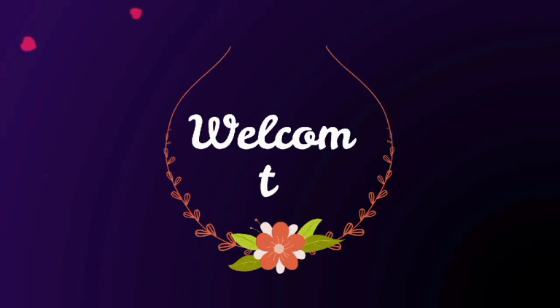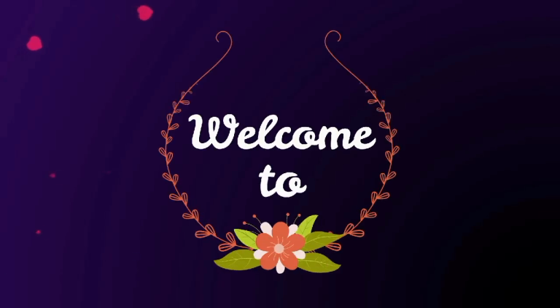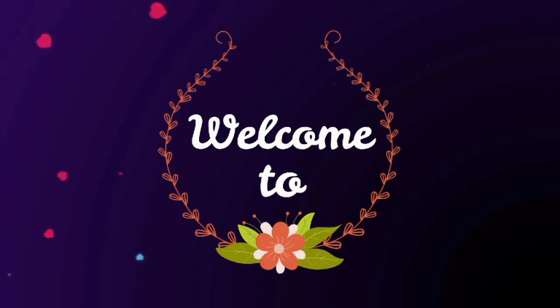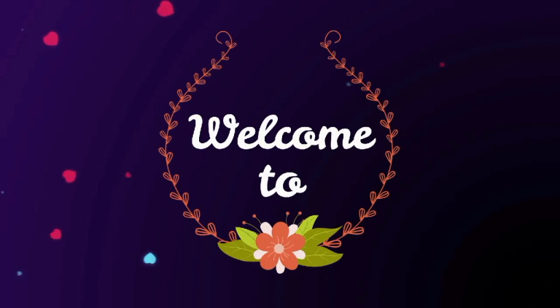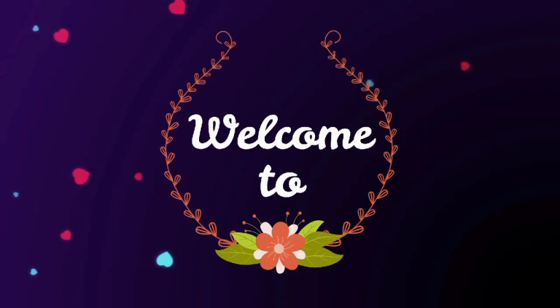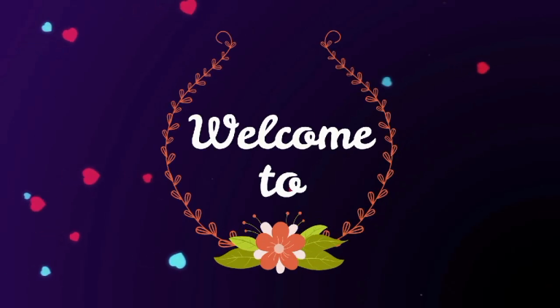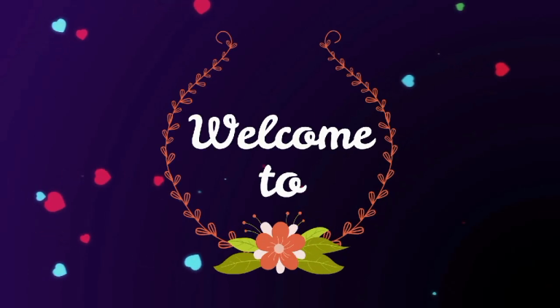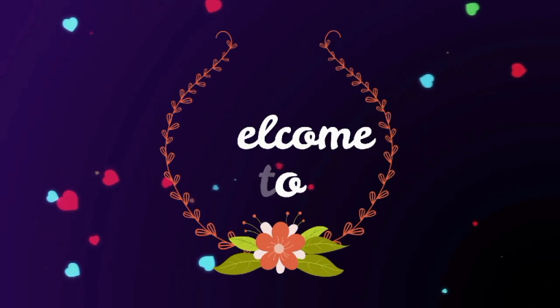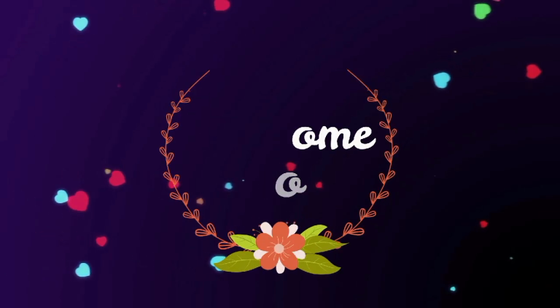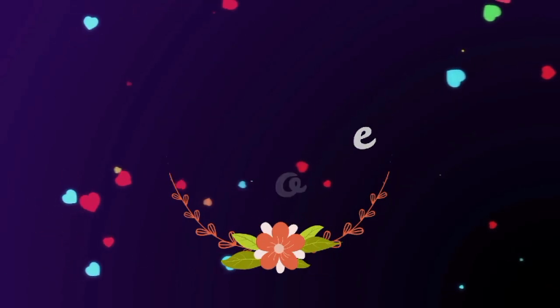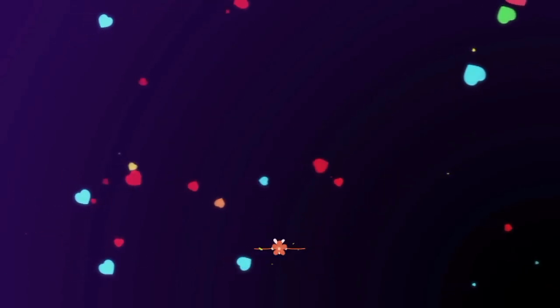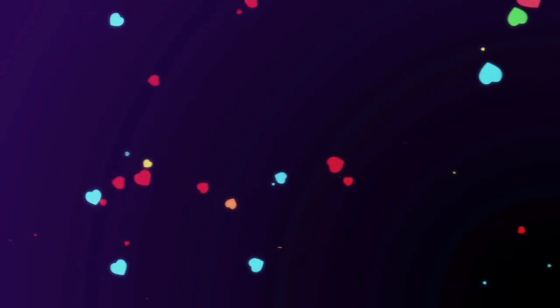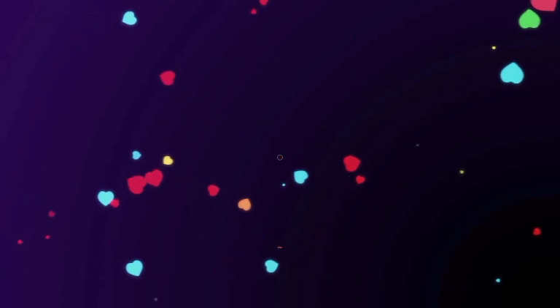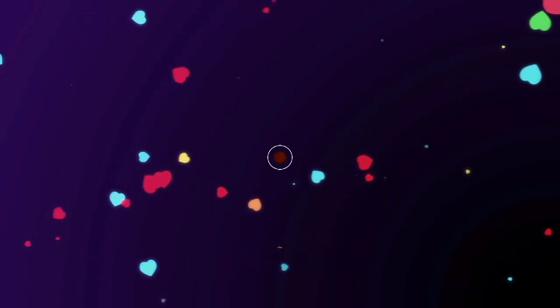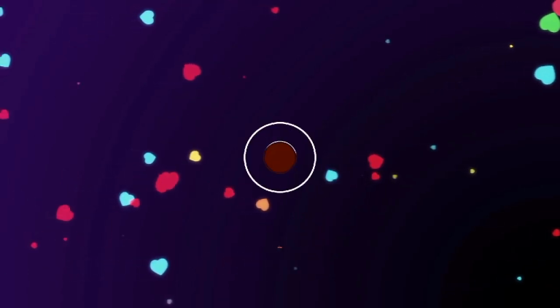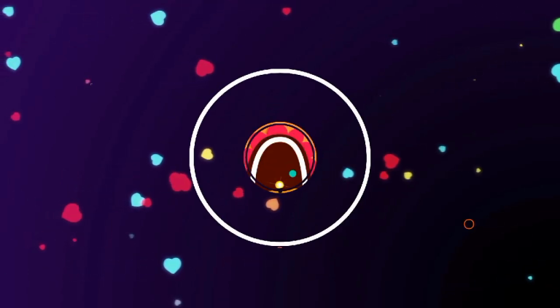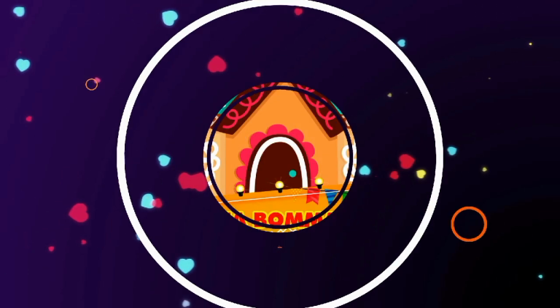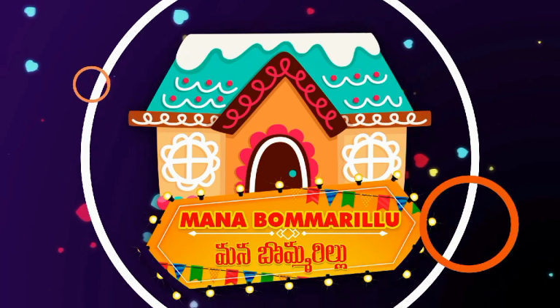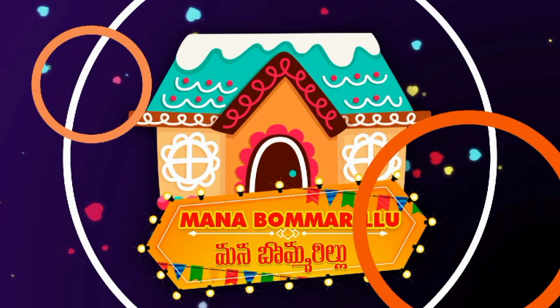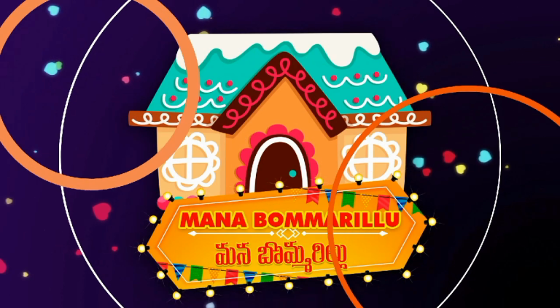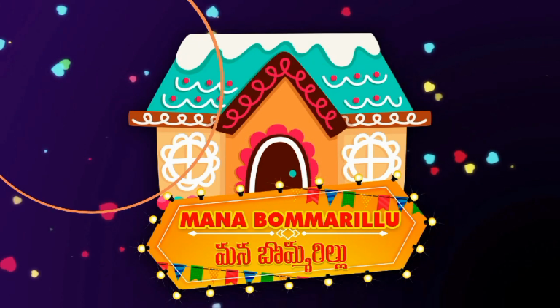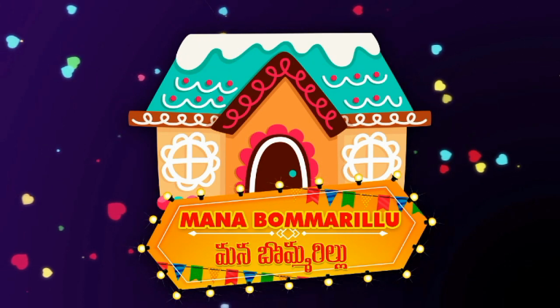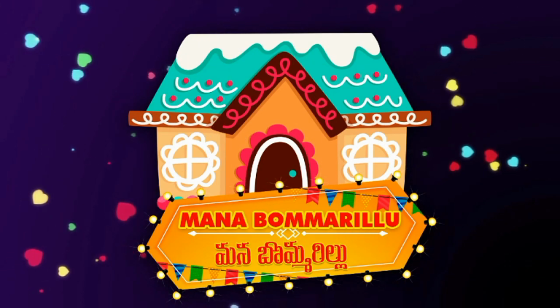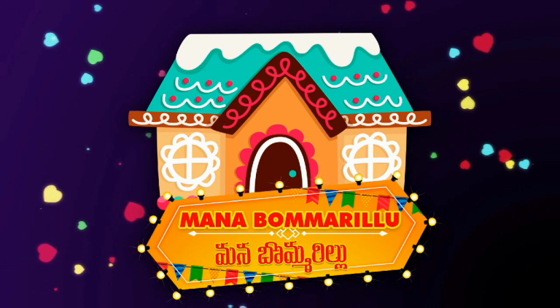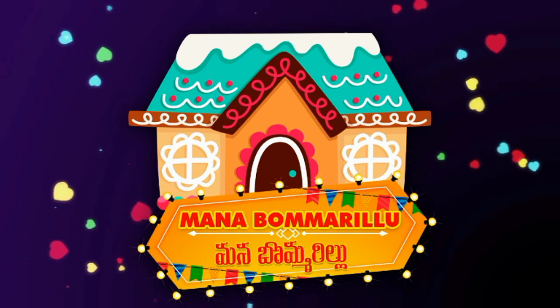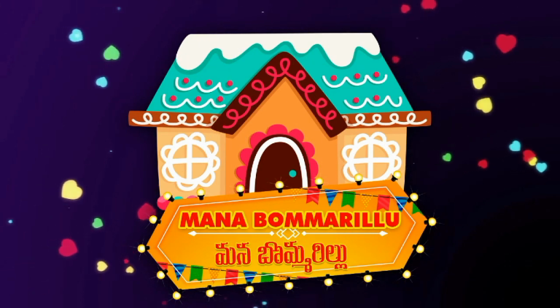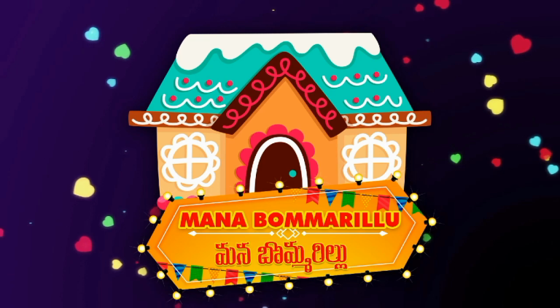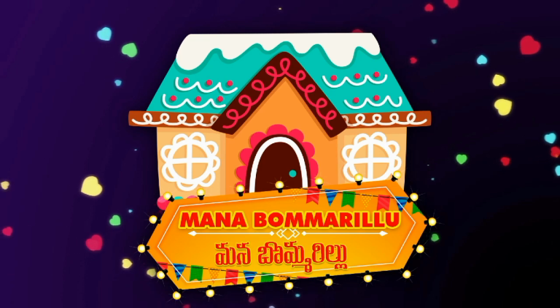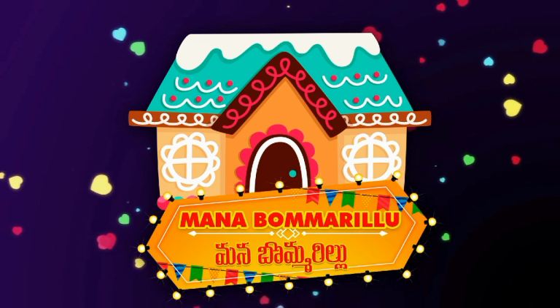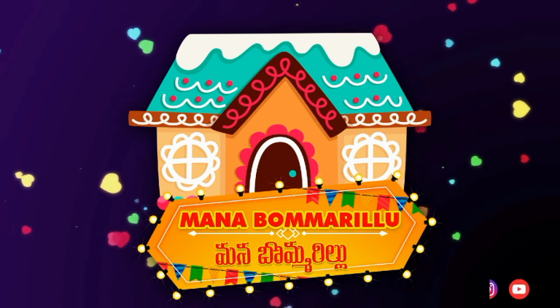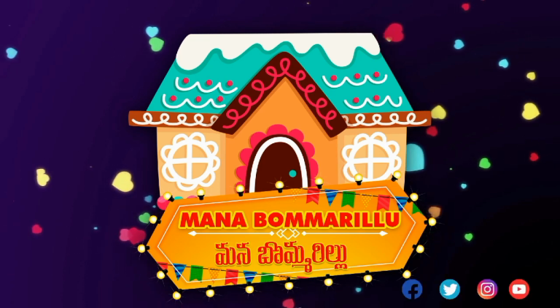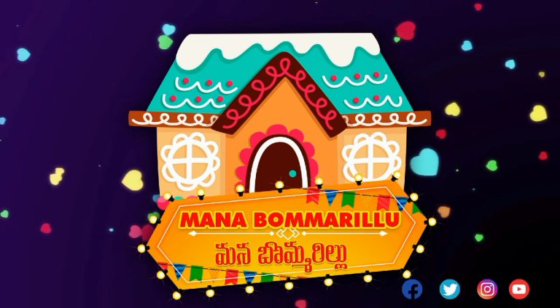Hi friends! Welcome to Manabomarilu. If you are watching this channel for the first time, subscribe and like this video.